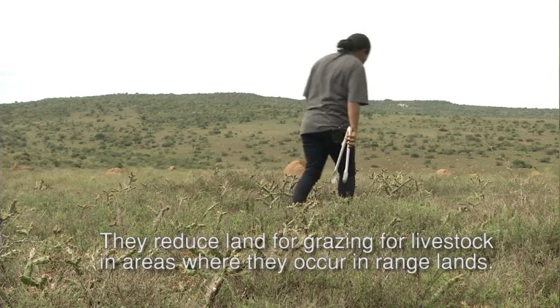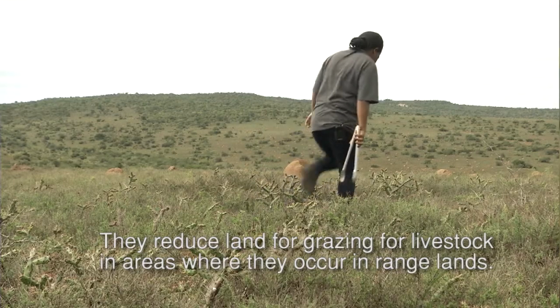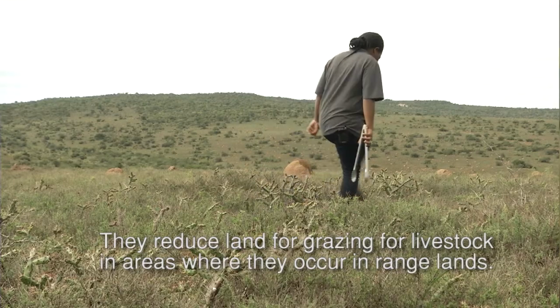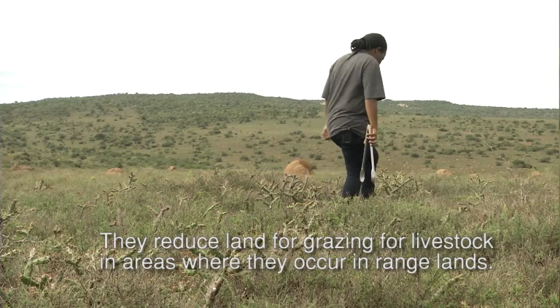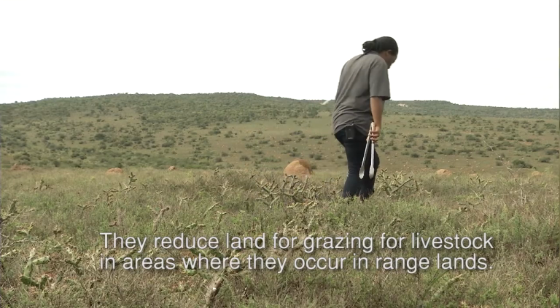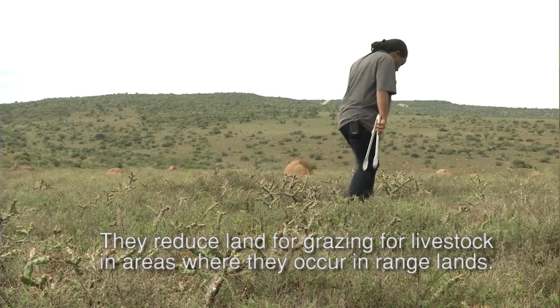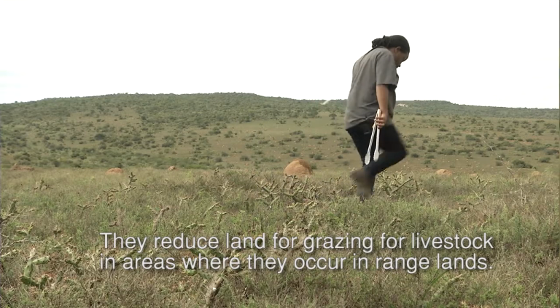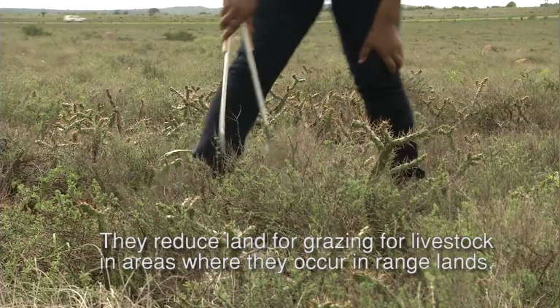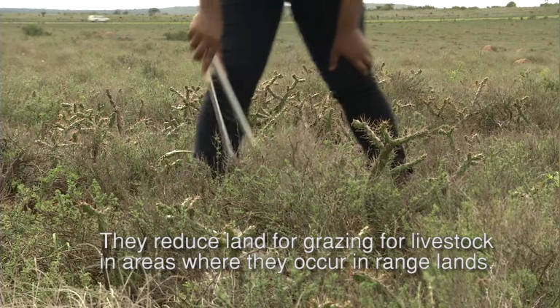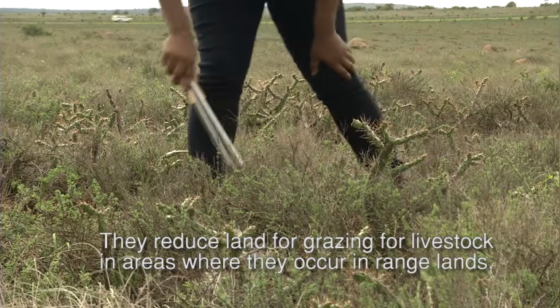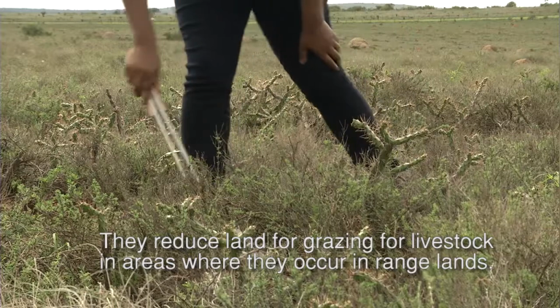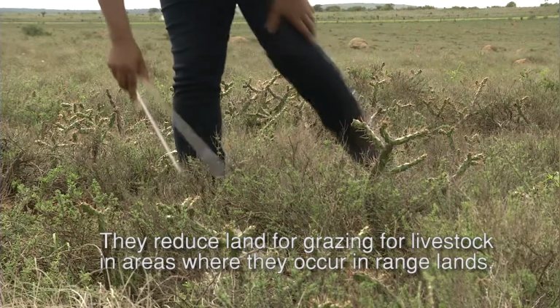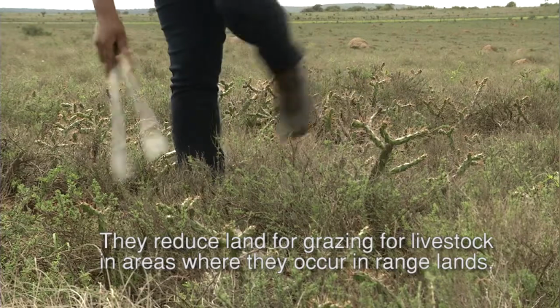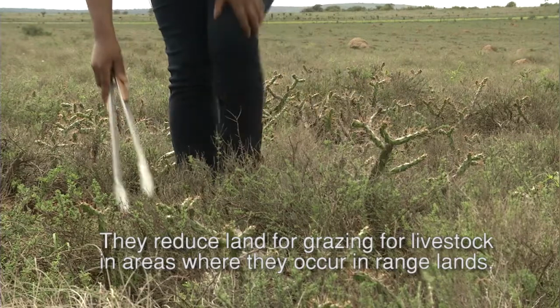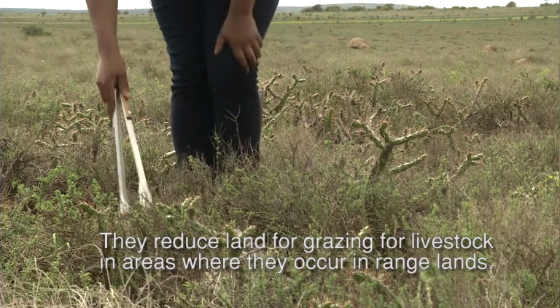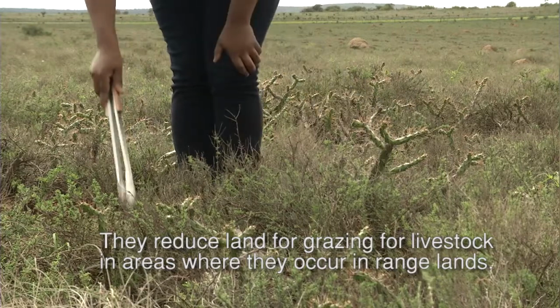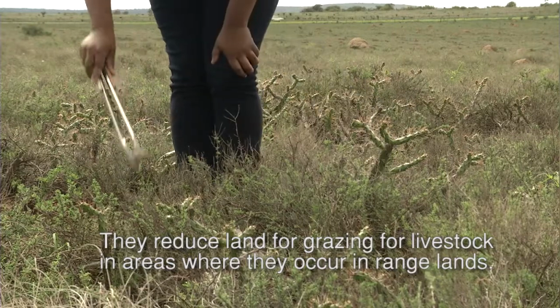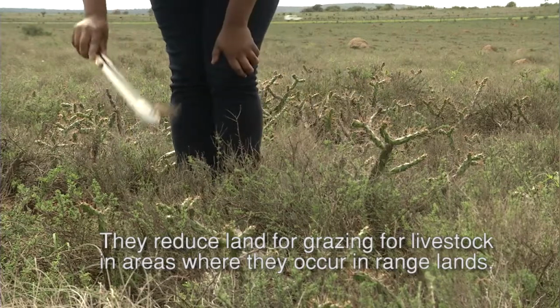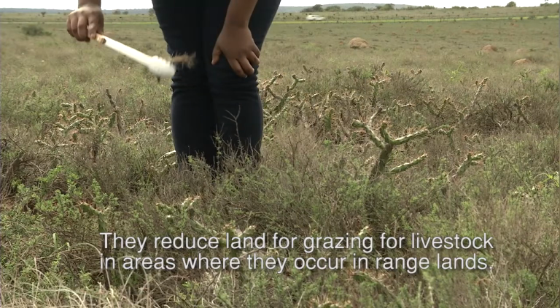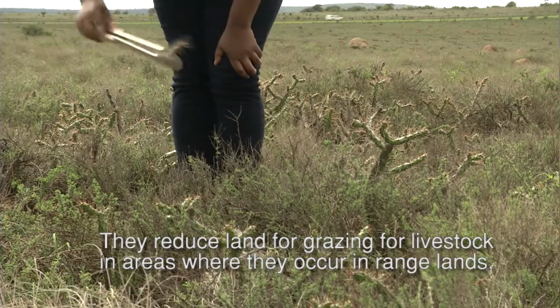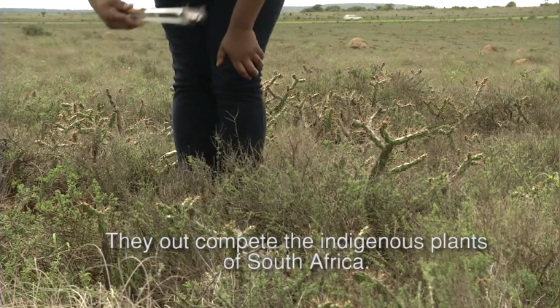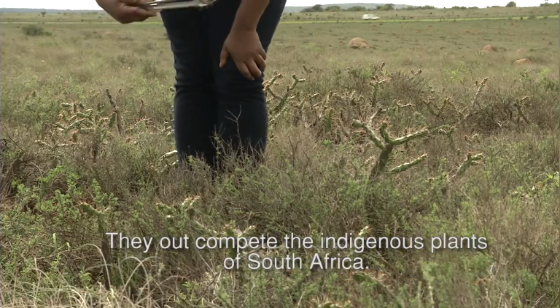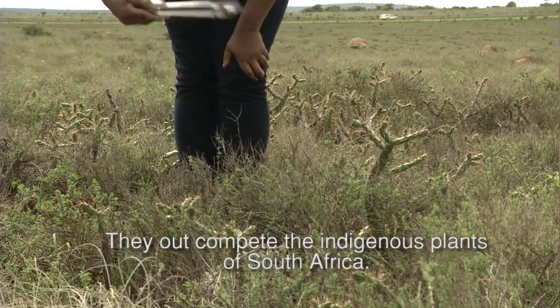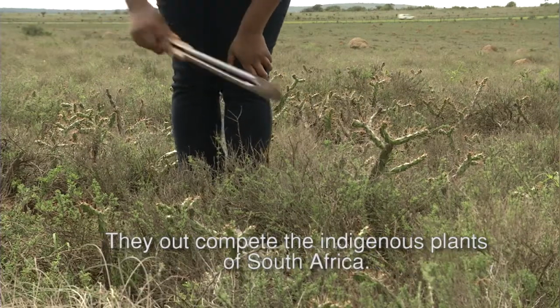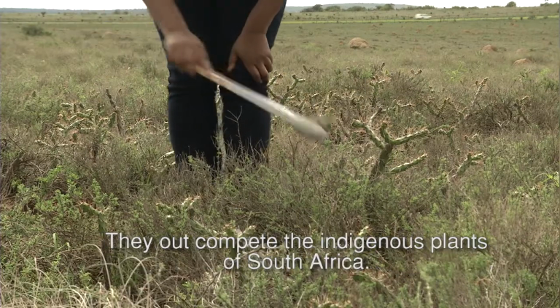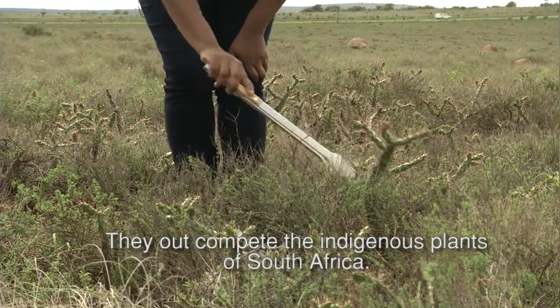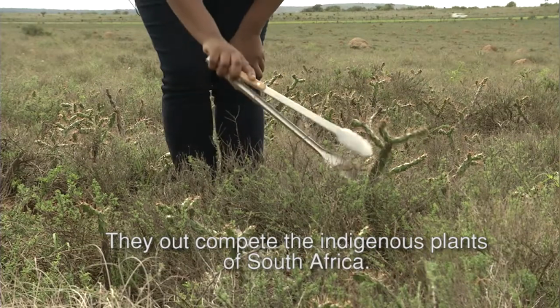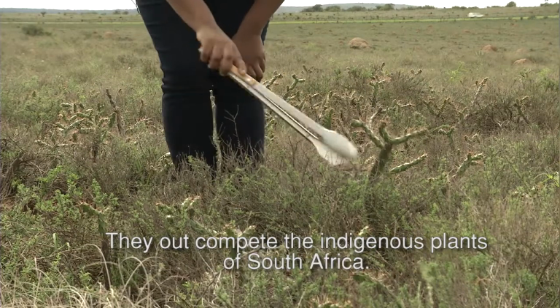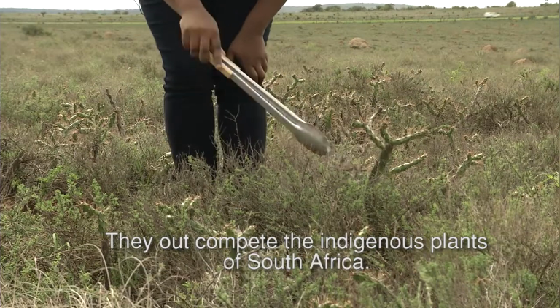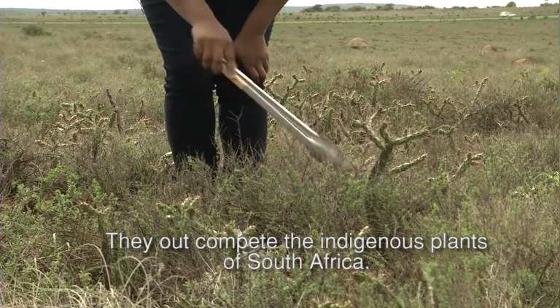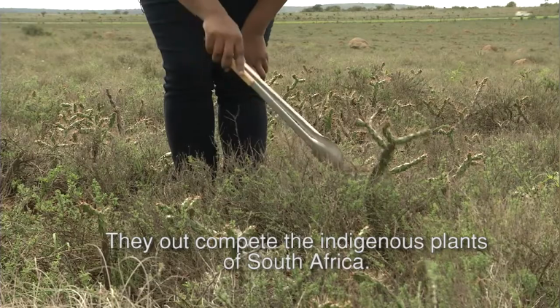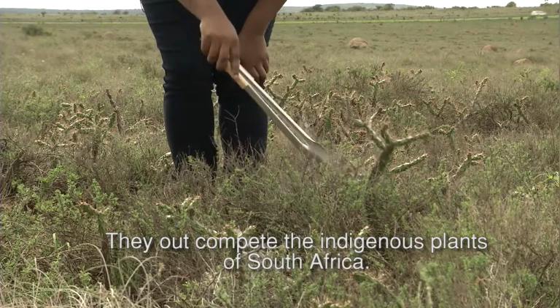They reduce land available for grazing for livestock in areas where they occur in rangelands, and they outcompete the indigenous plants of South Africa.